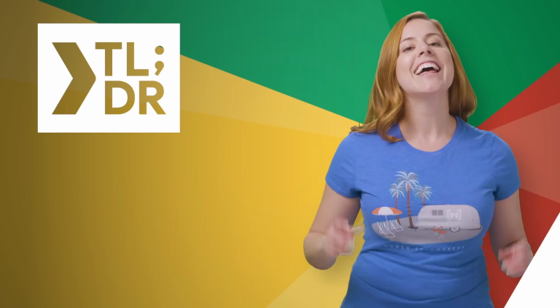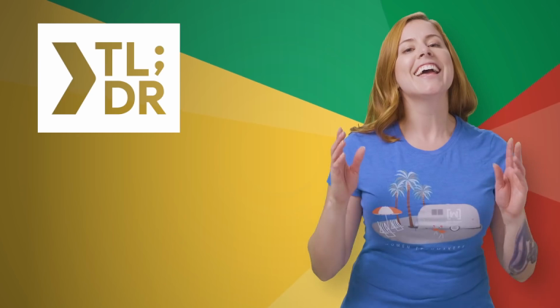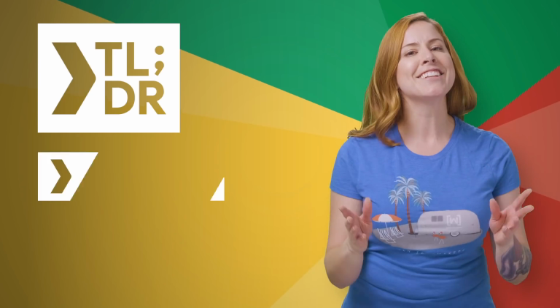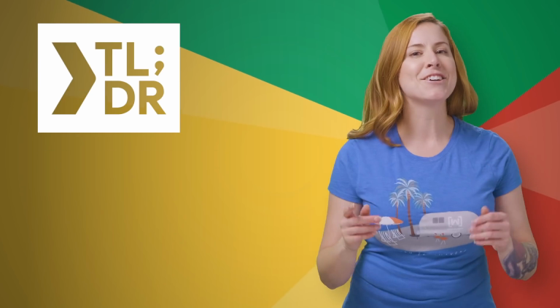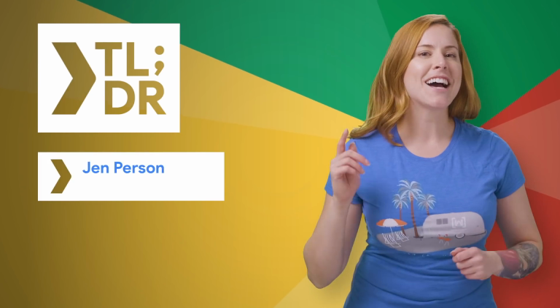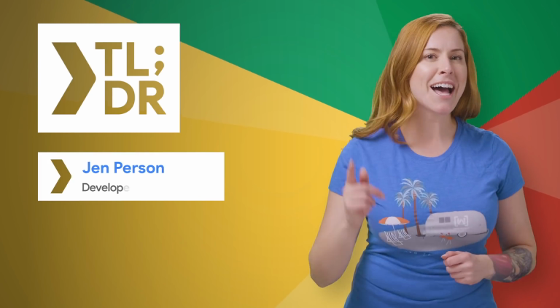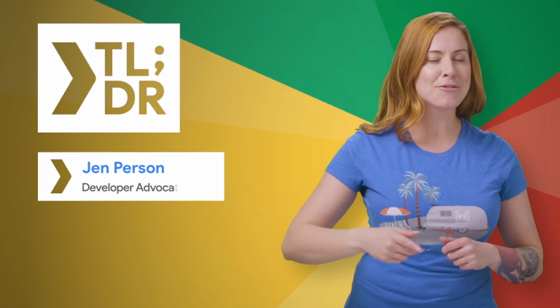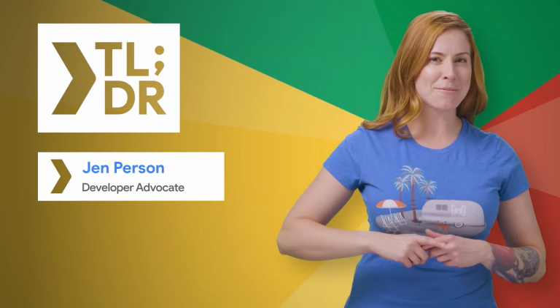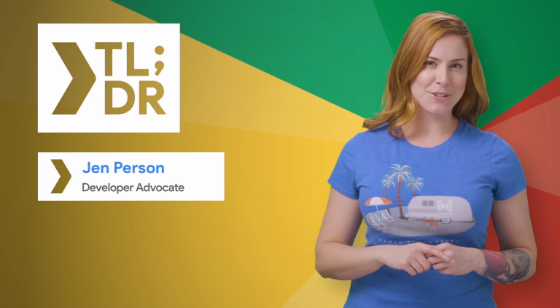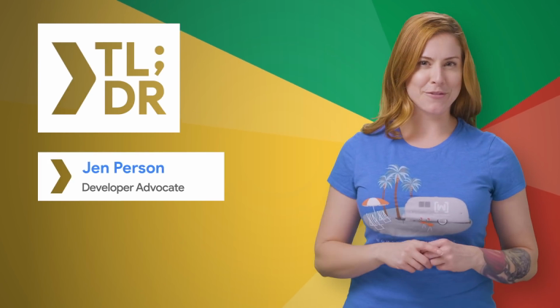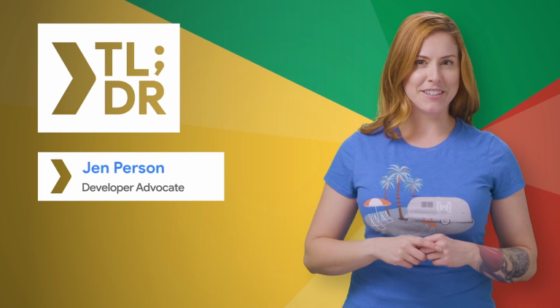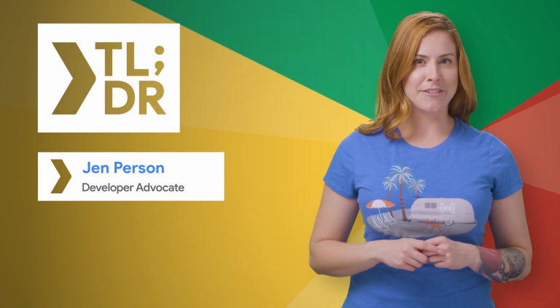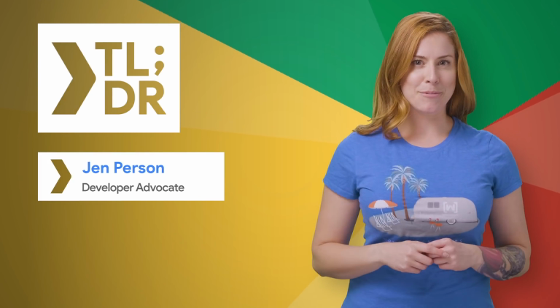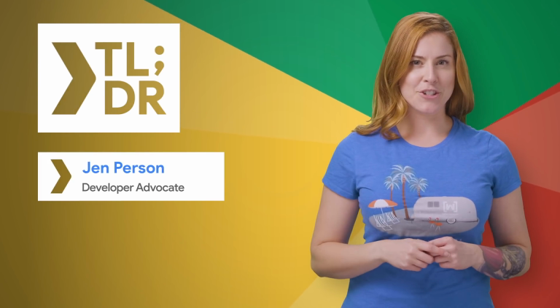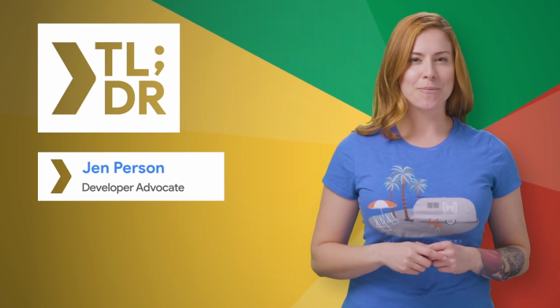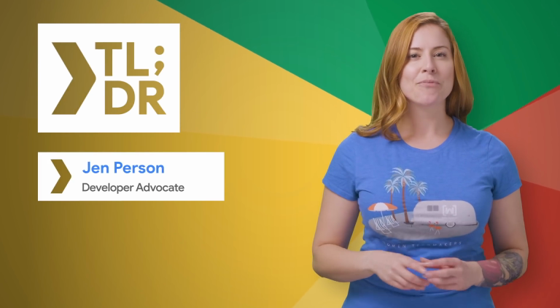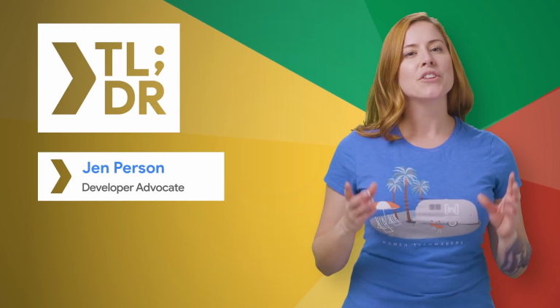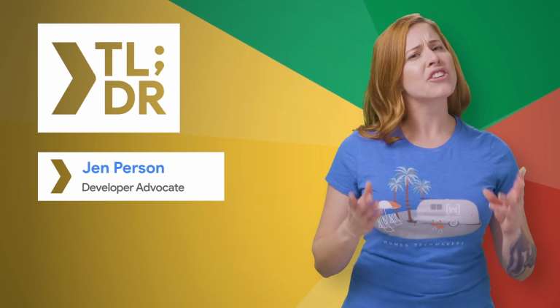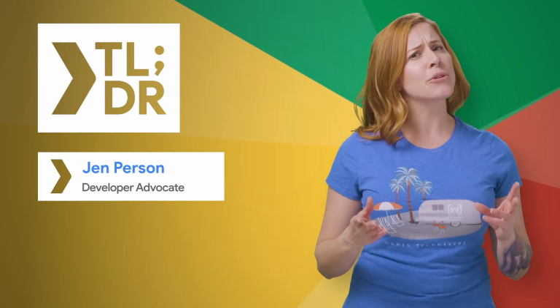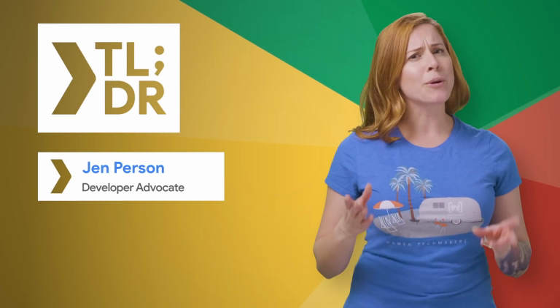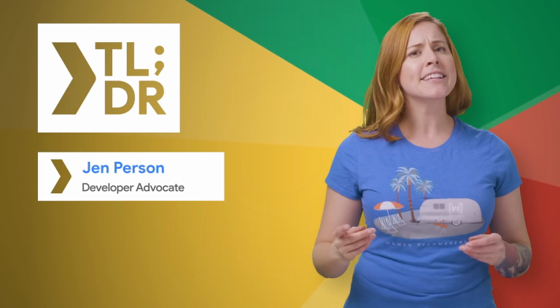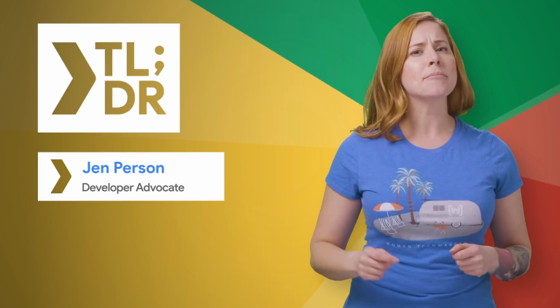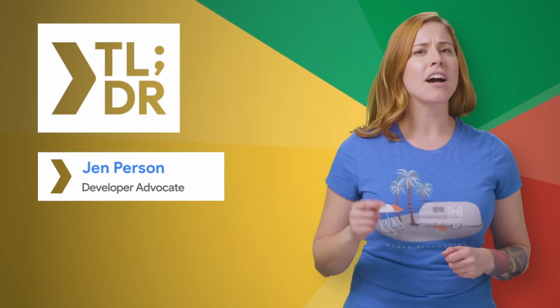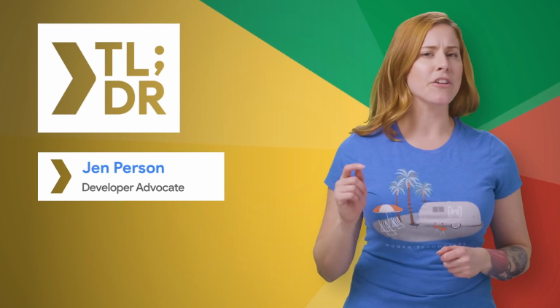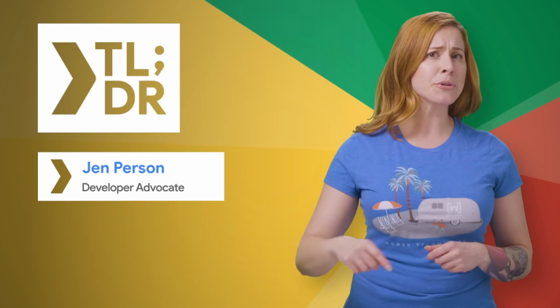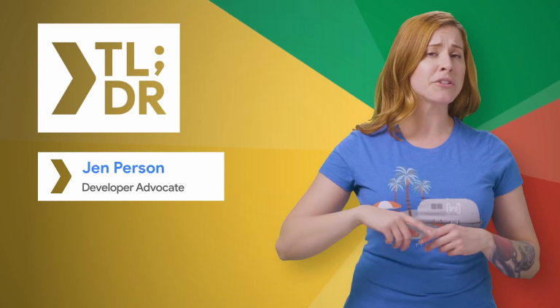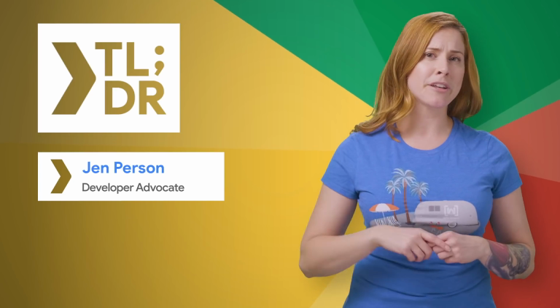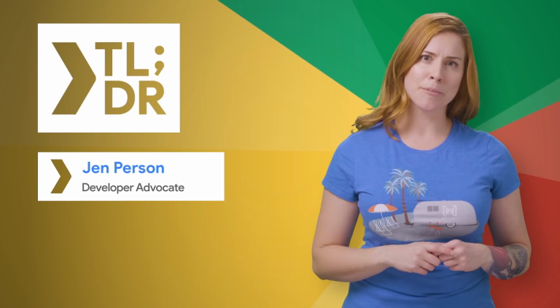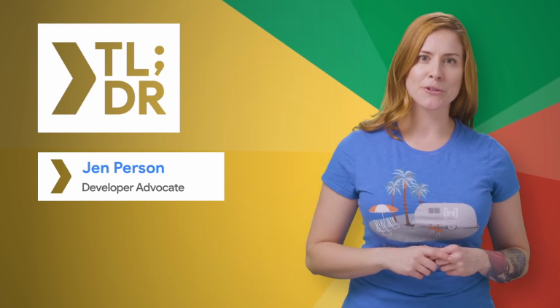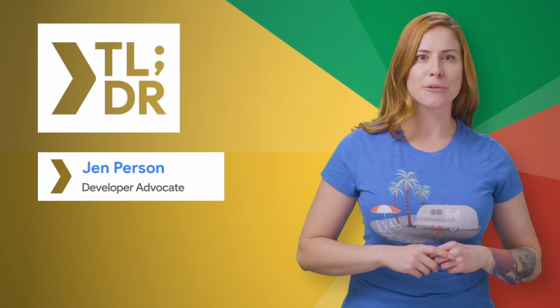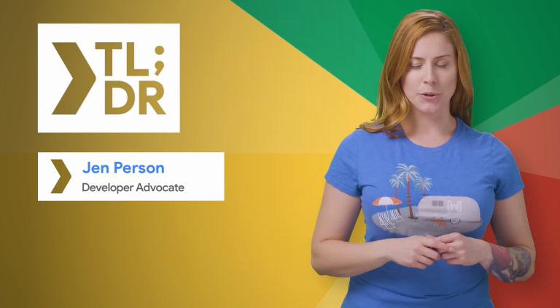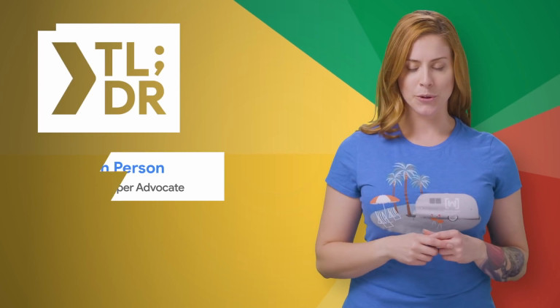Hello, I'm Jen Persson for The Developer Show. This is your weekly update on the coolest developer news from Google.